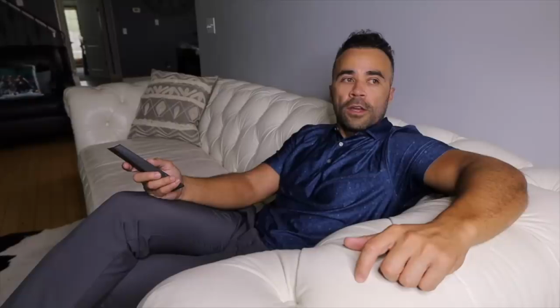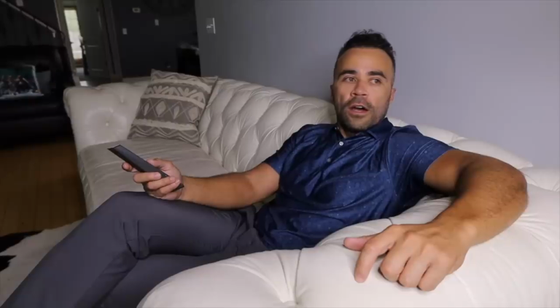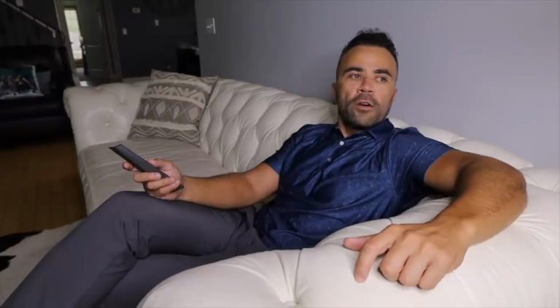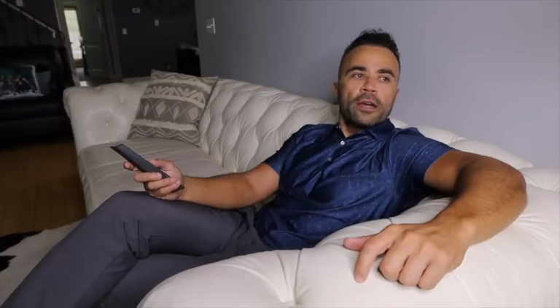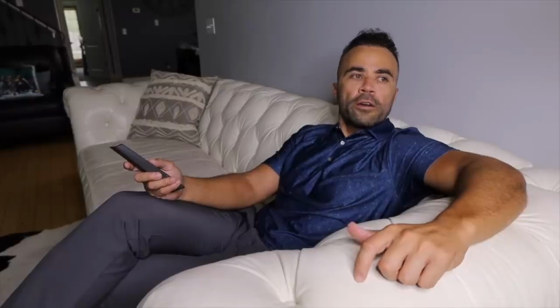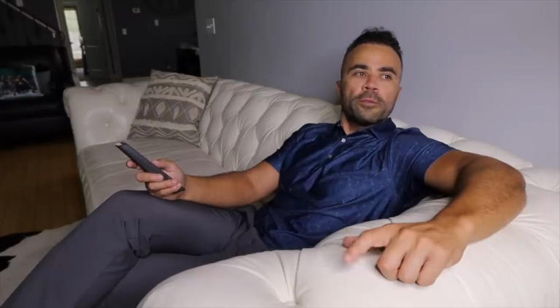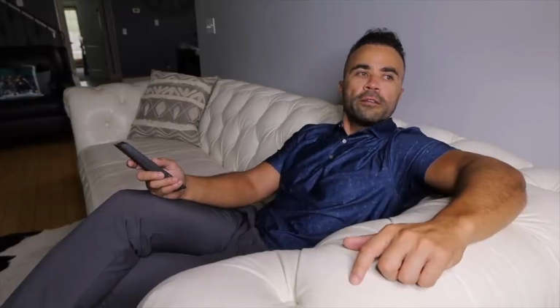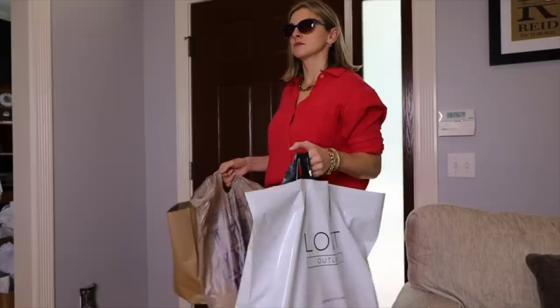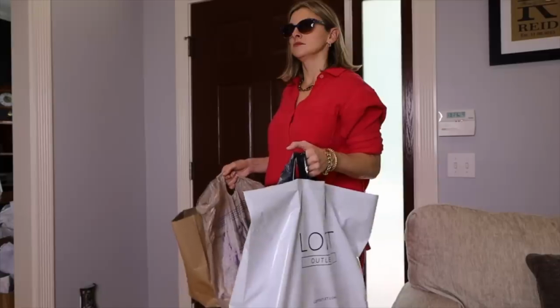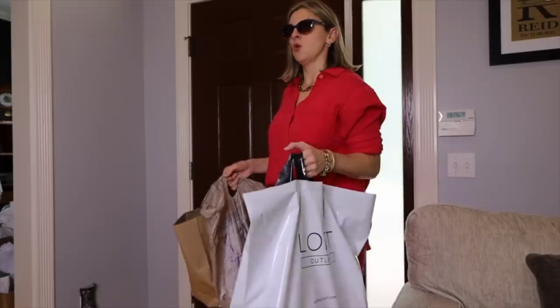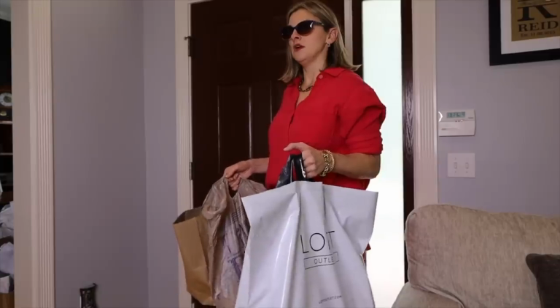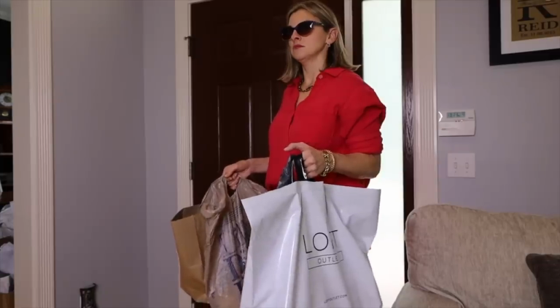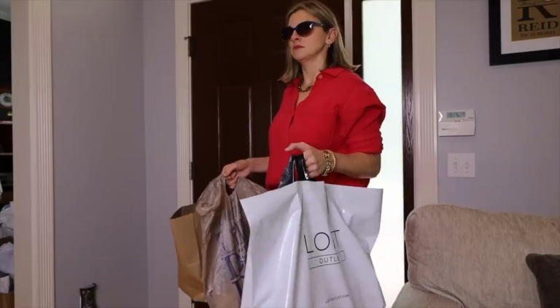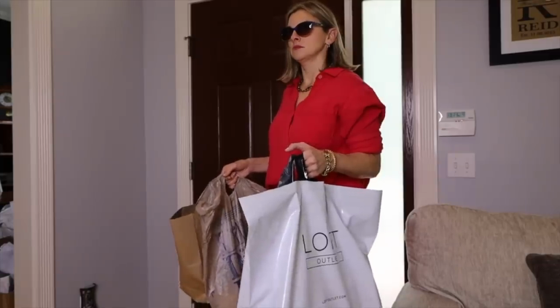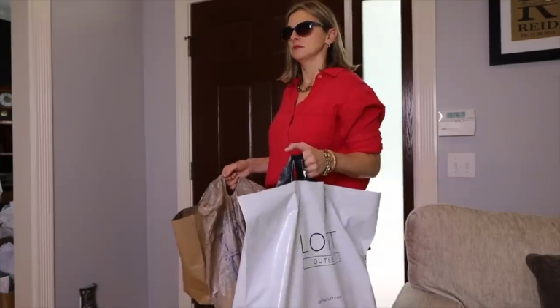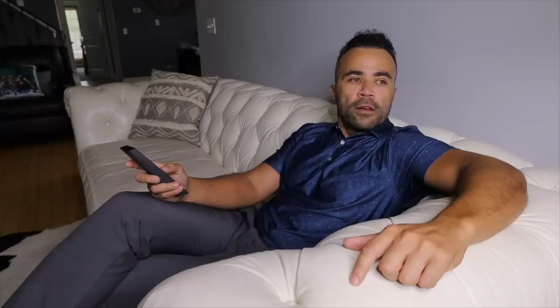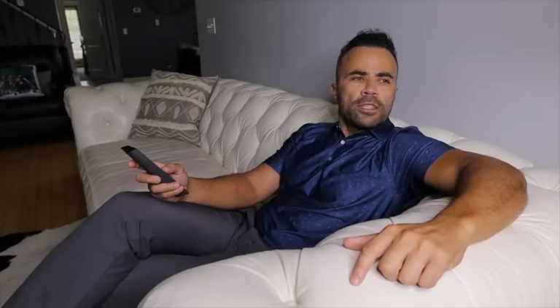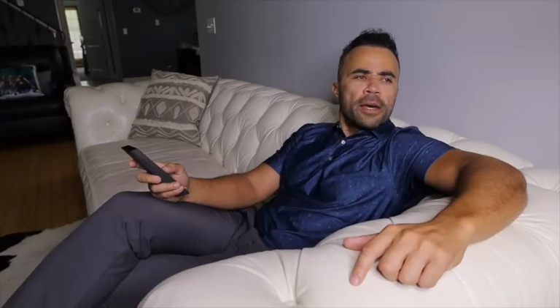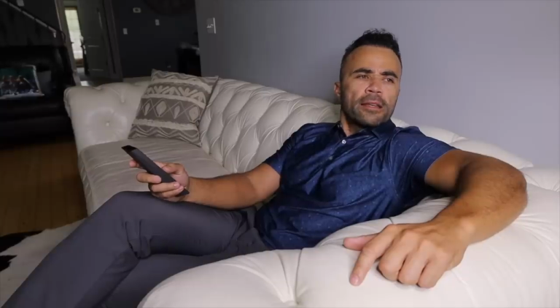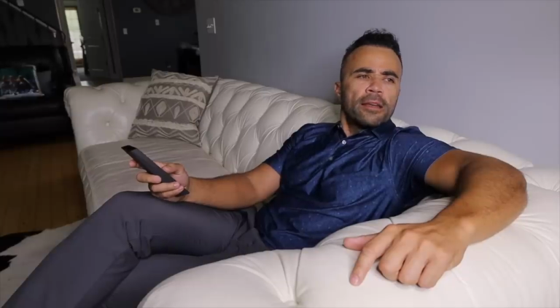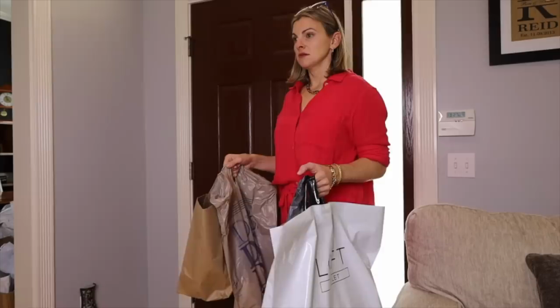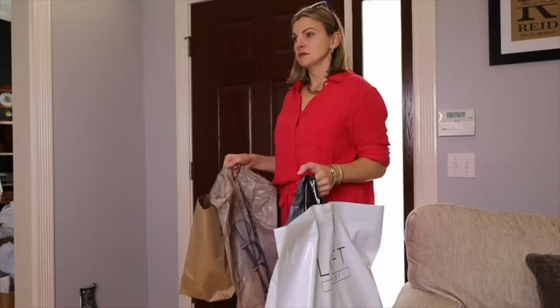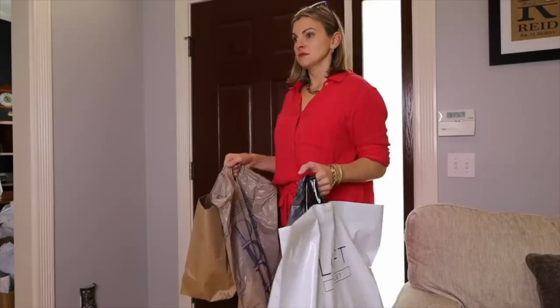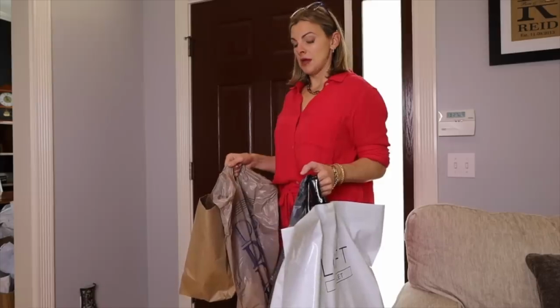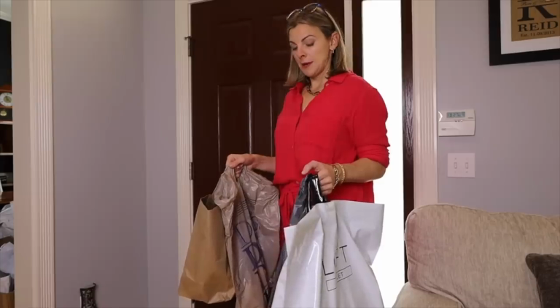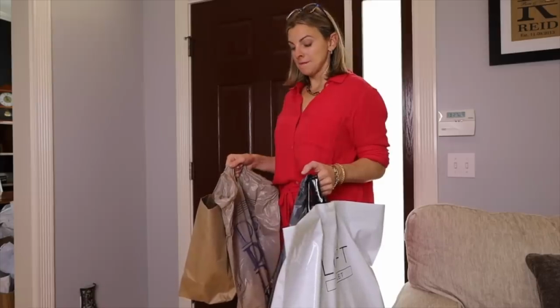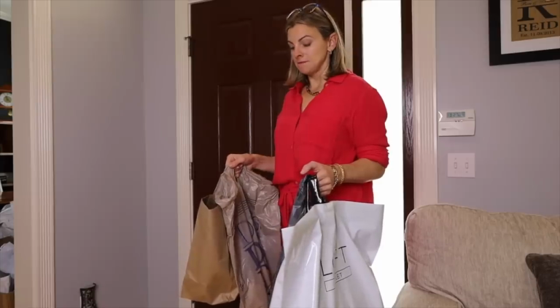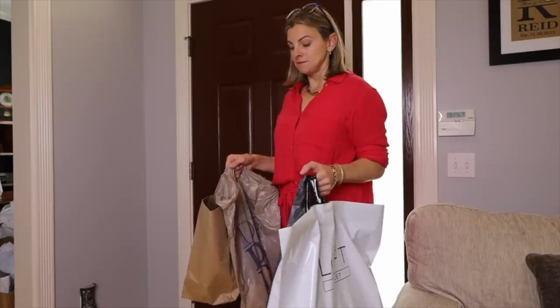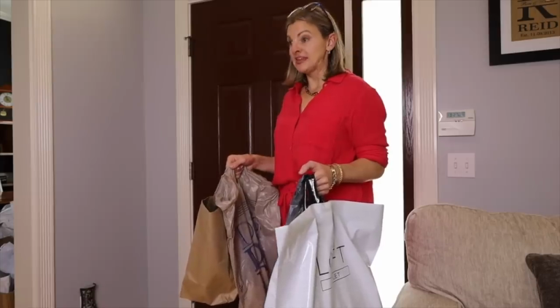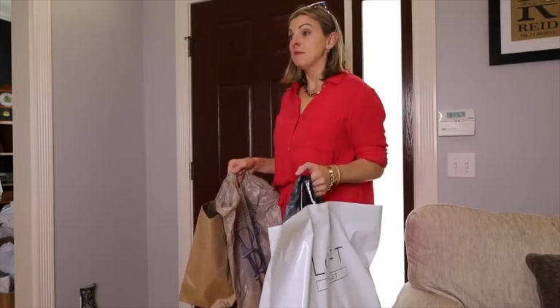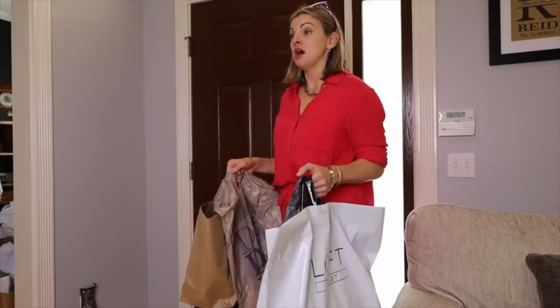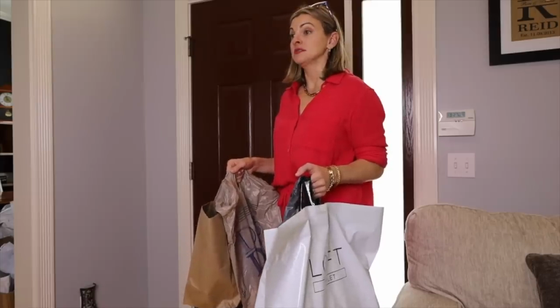Oh hey, where have you been? Nowhere. What's in the bag? Tampons.